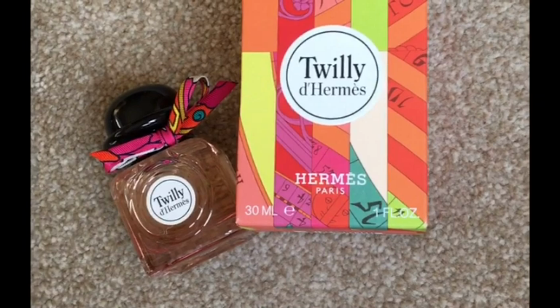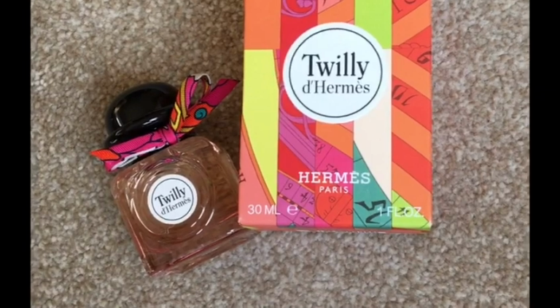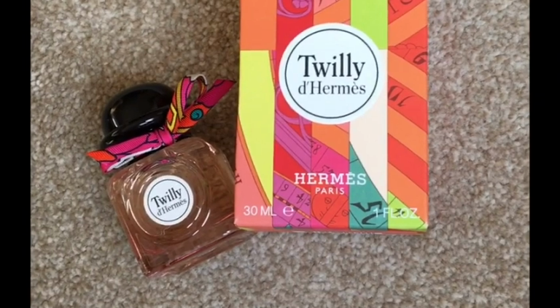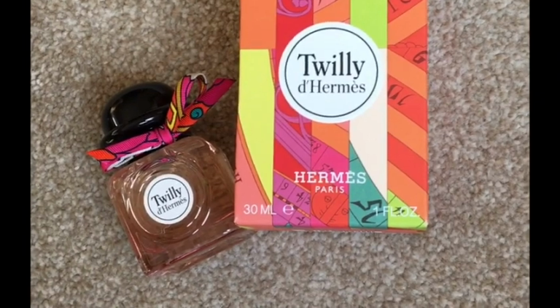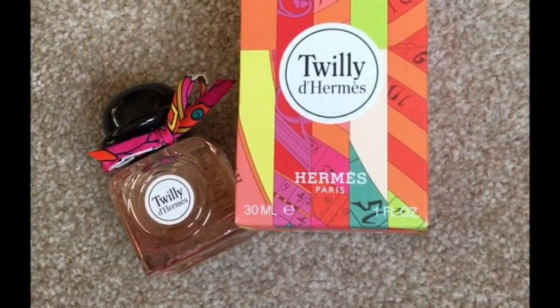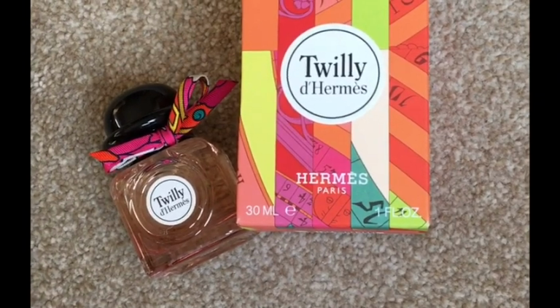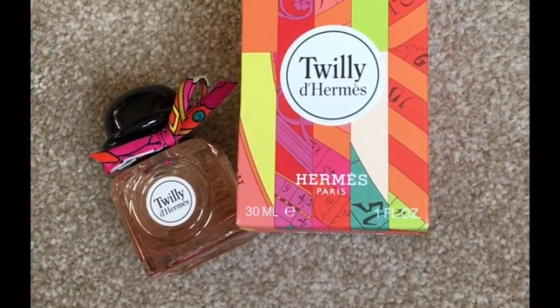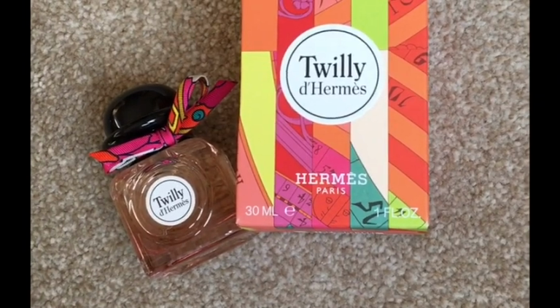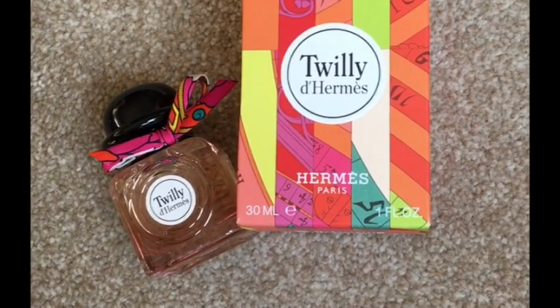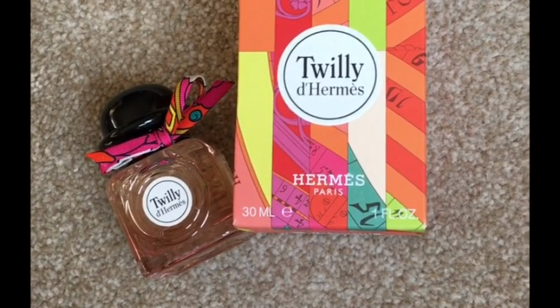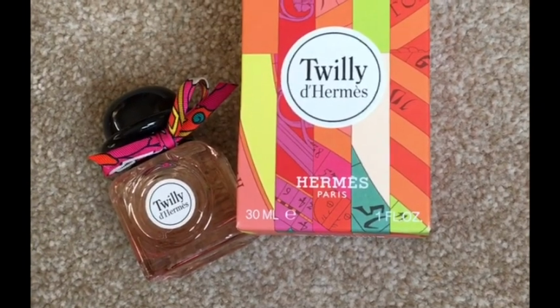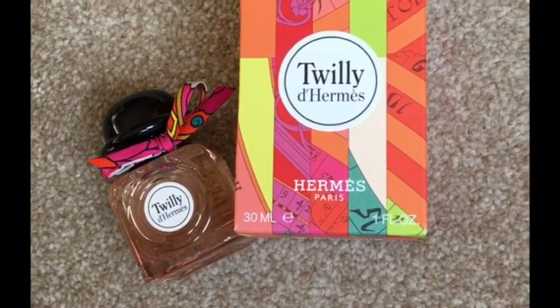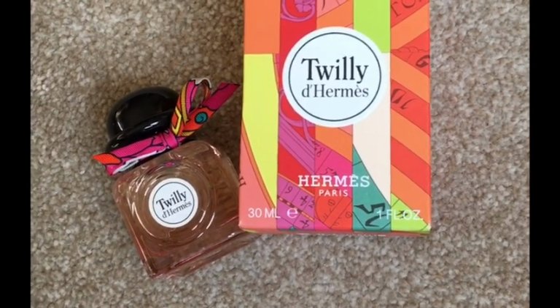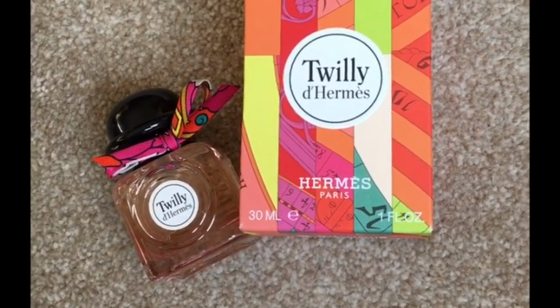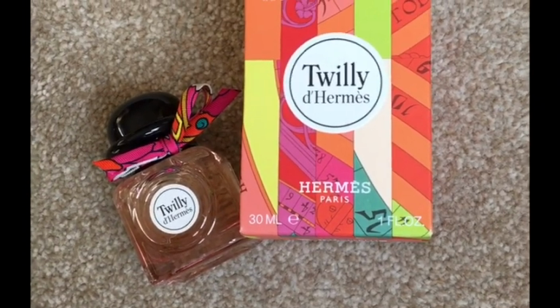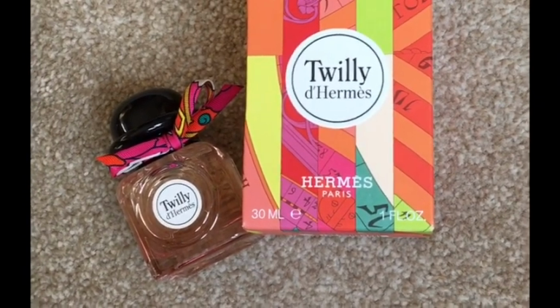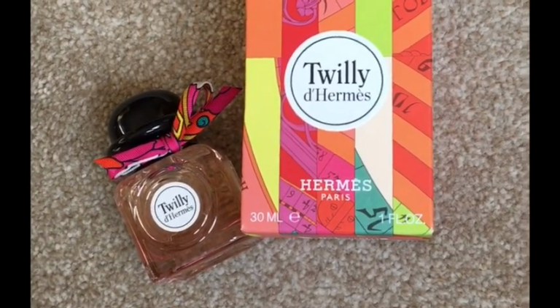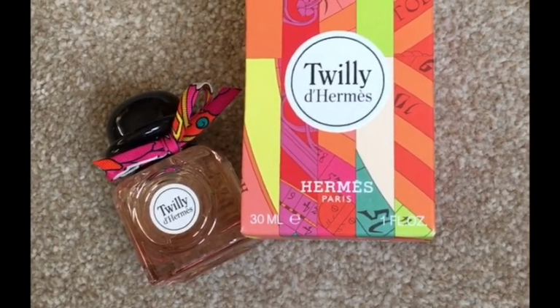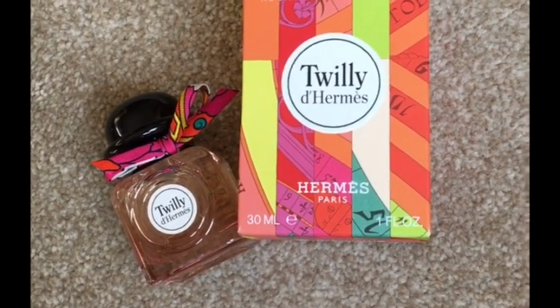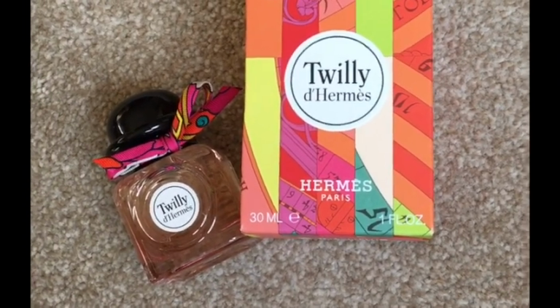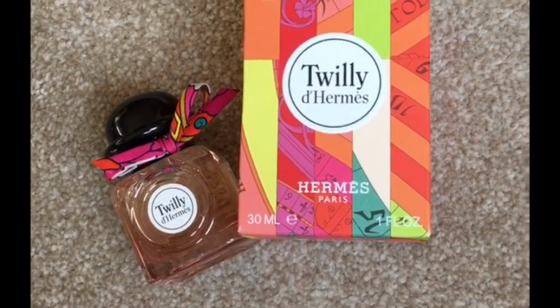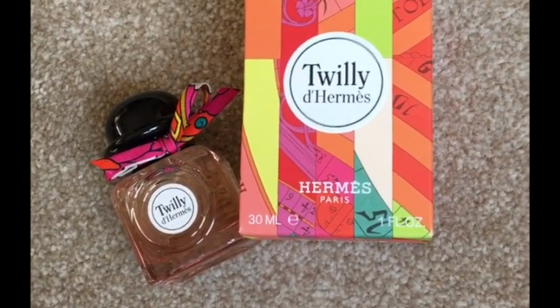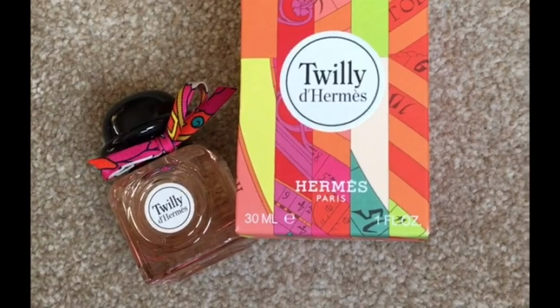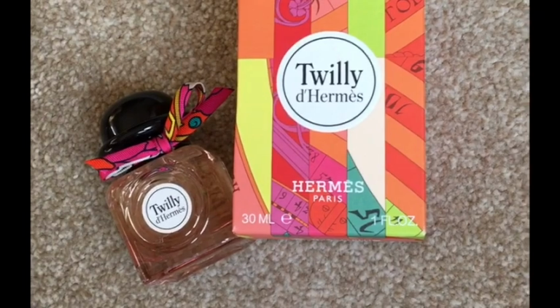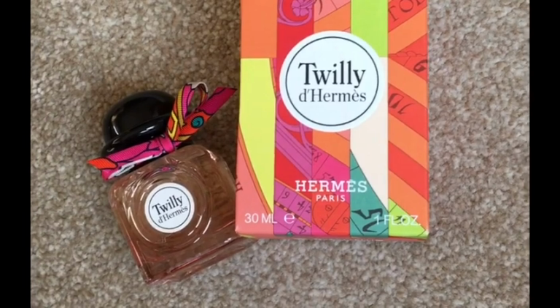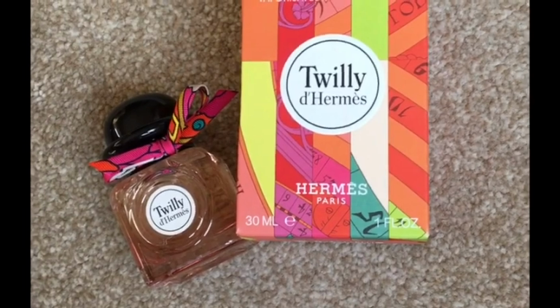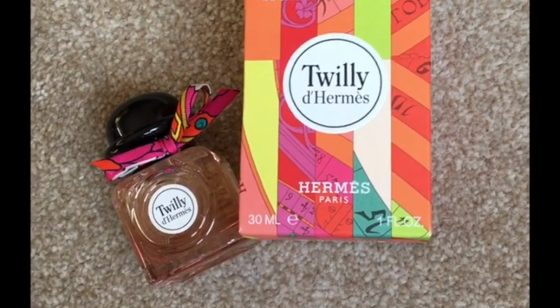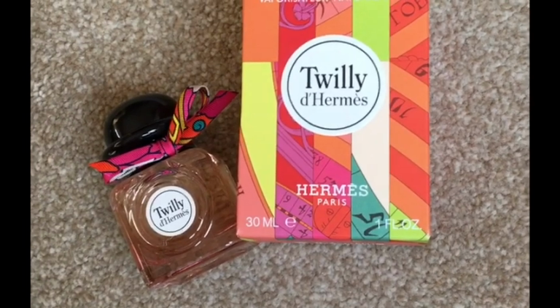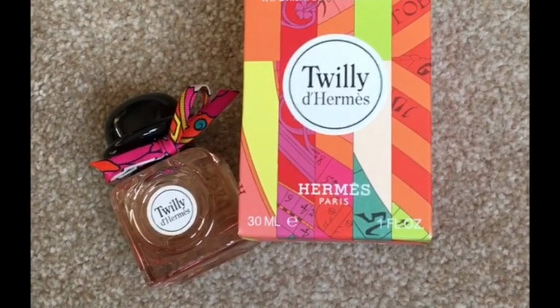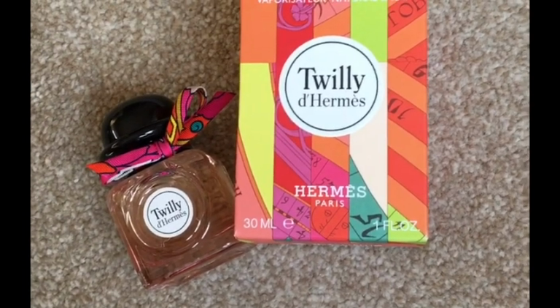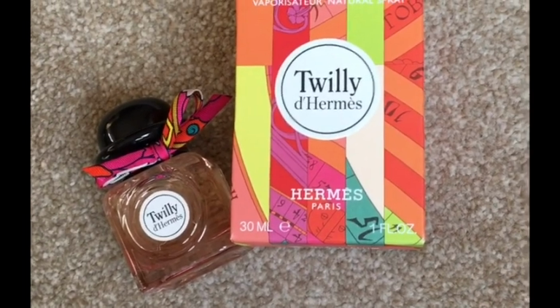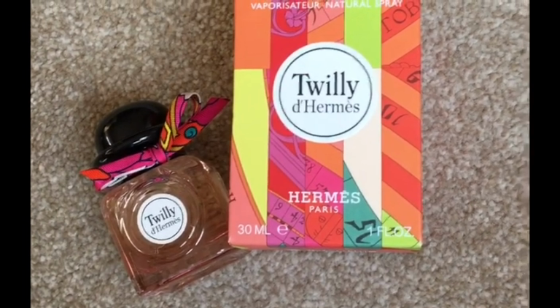My final opinion — I'm so happy to have this. The more I wear it, the more I am happy.